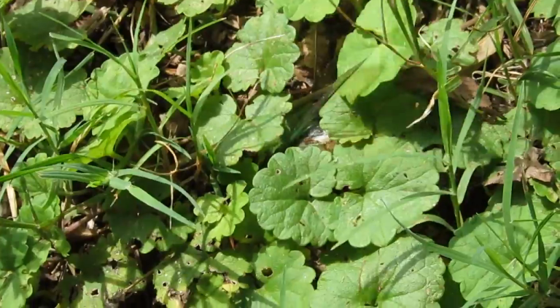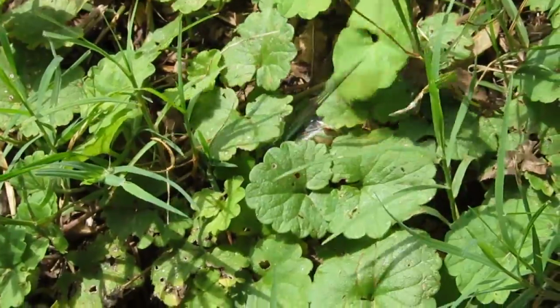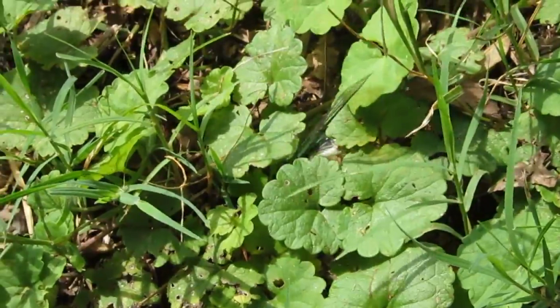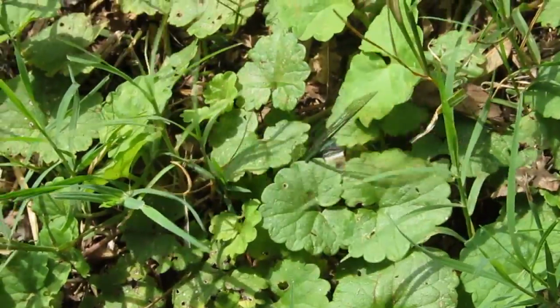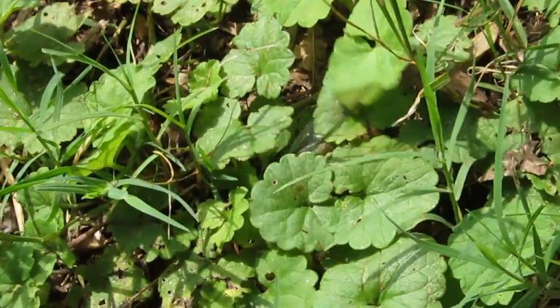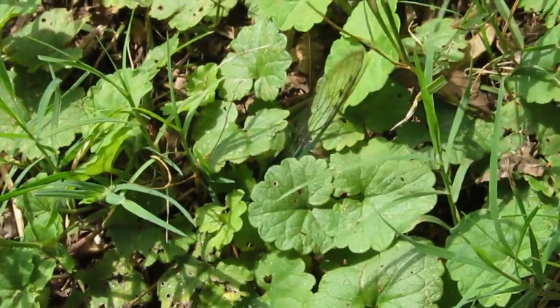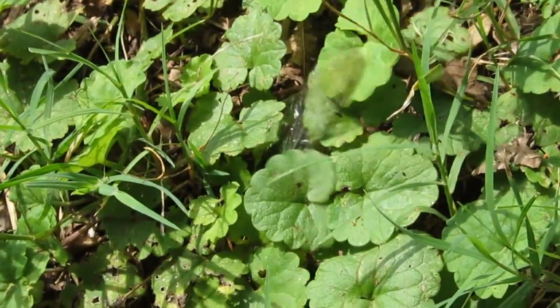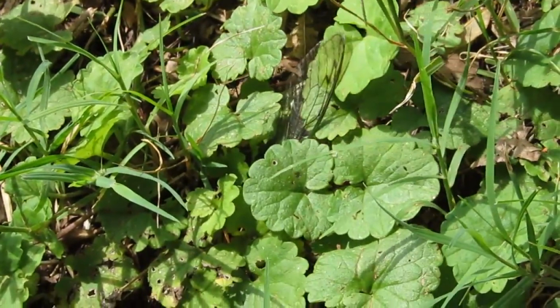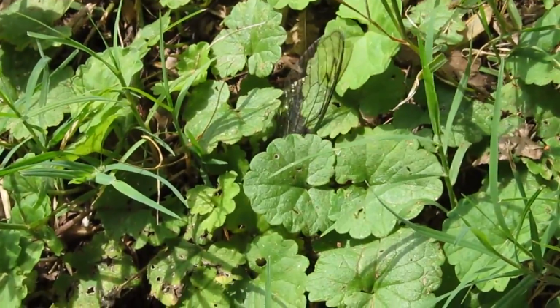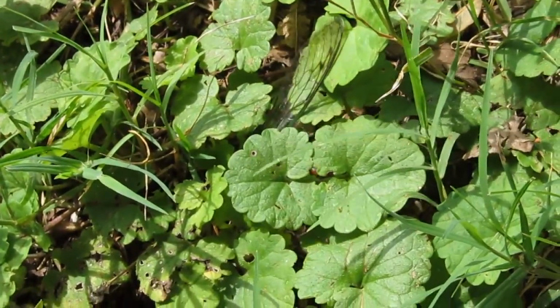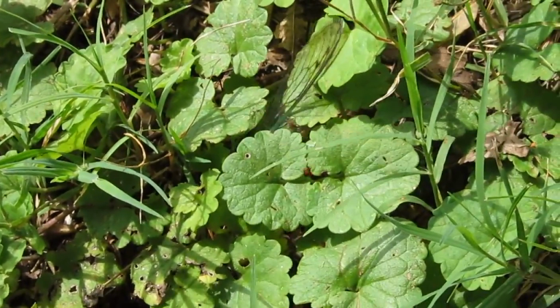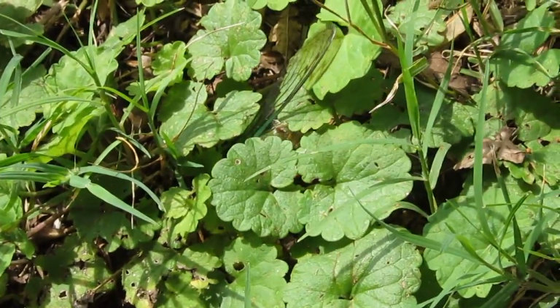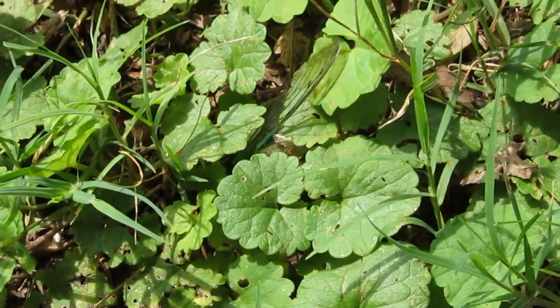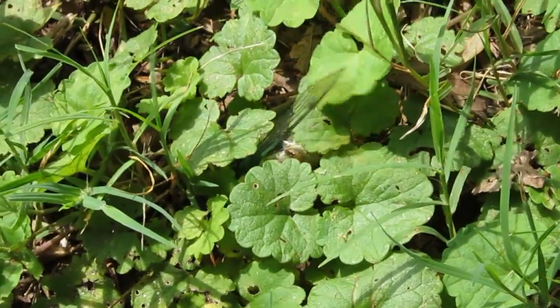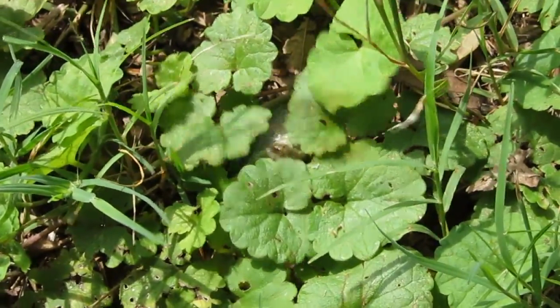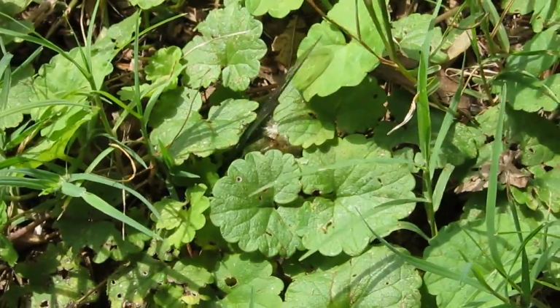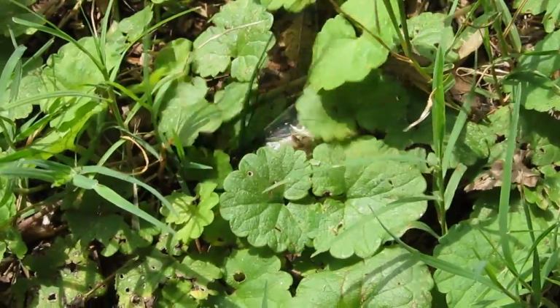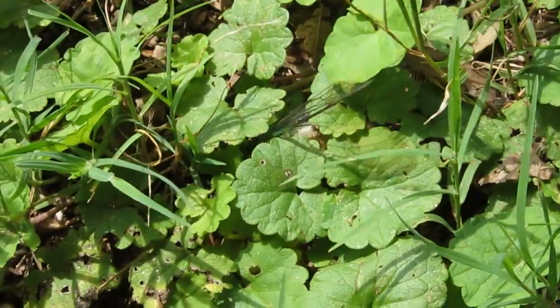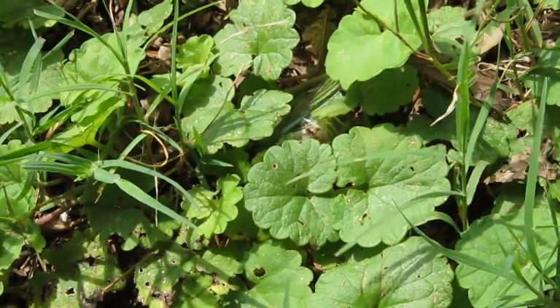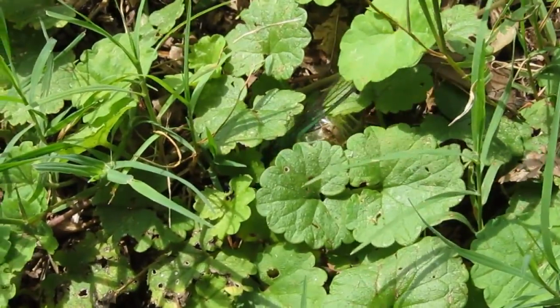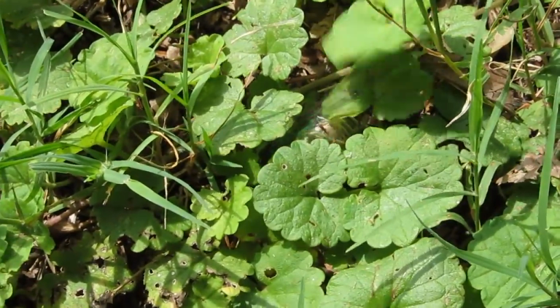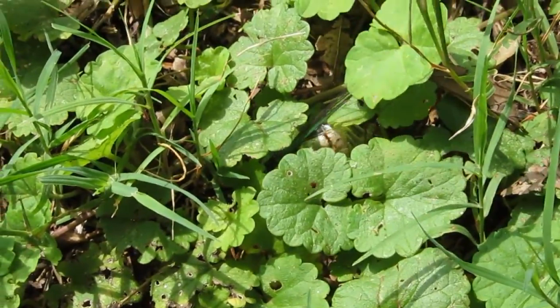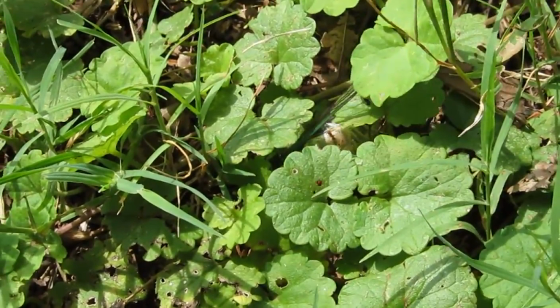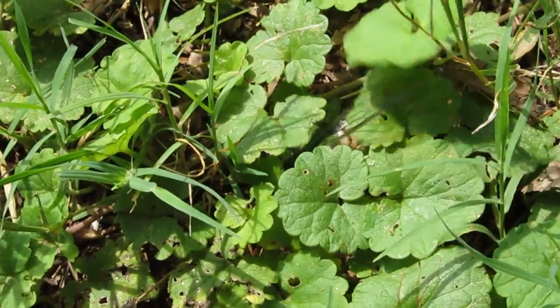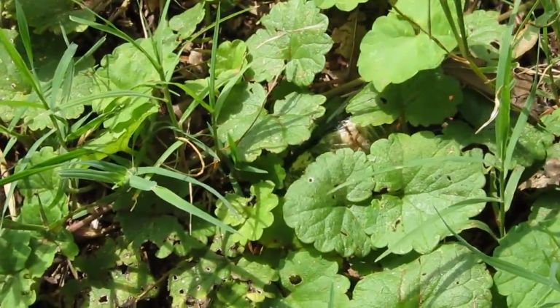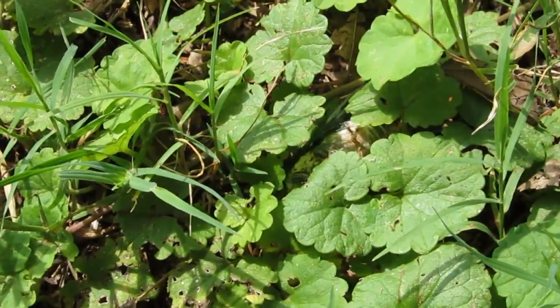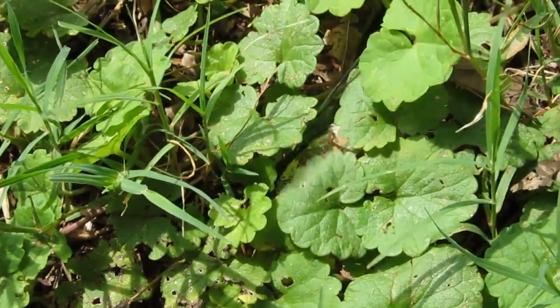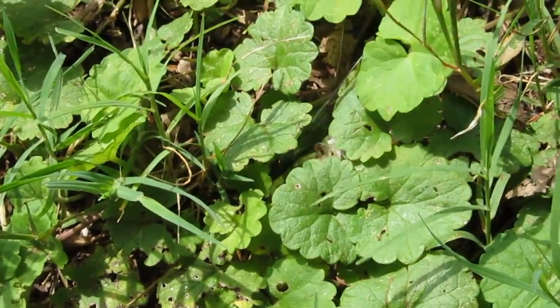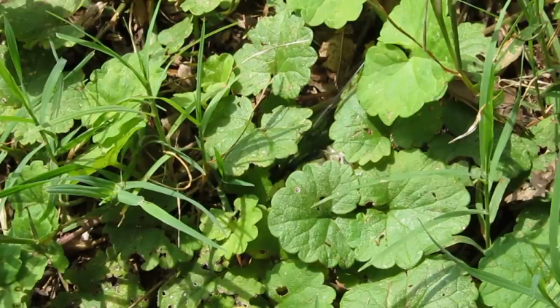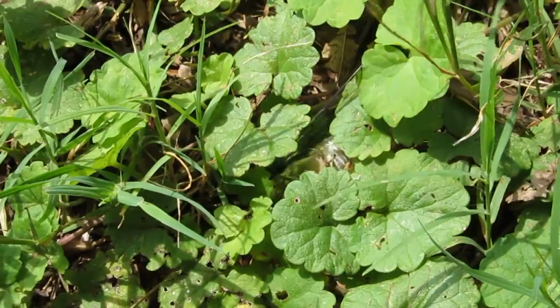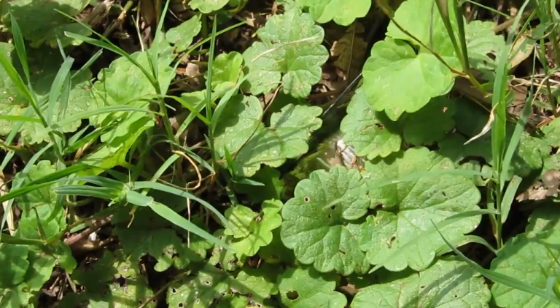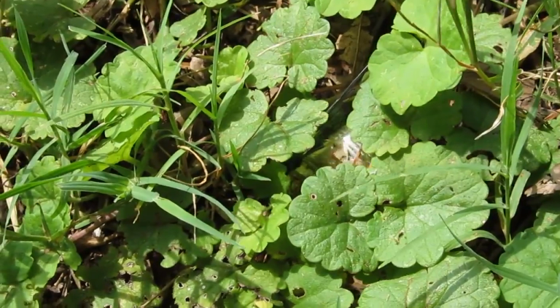I think the cicada is just about done. I can see the wing.